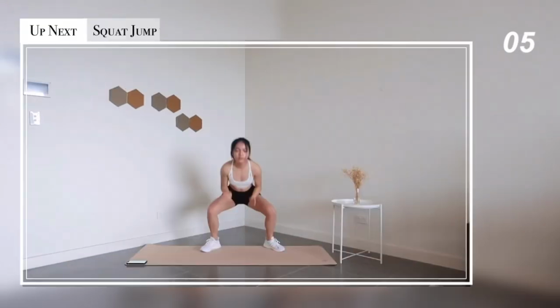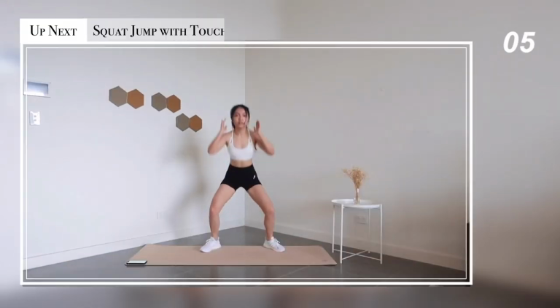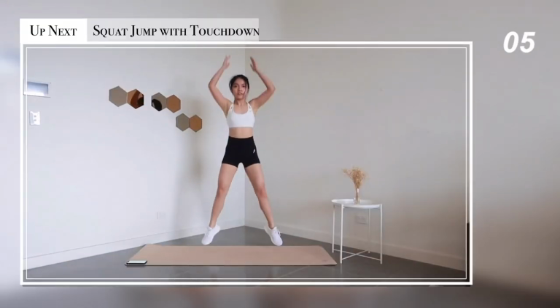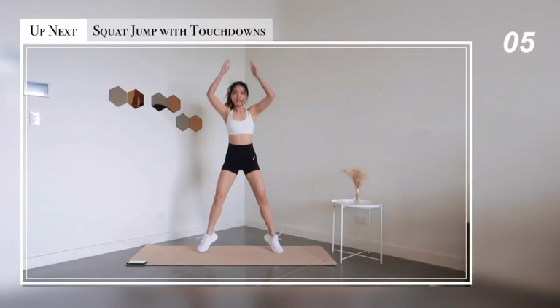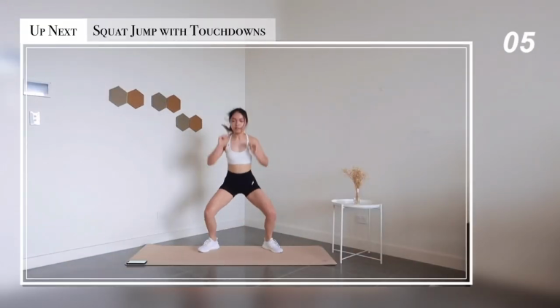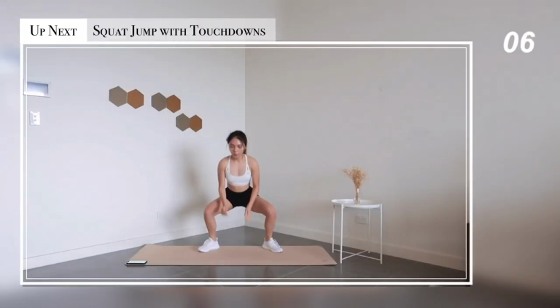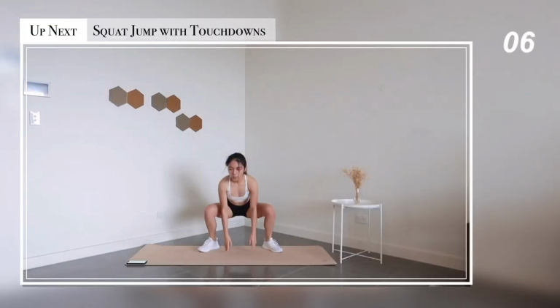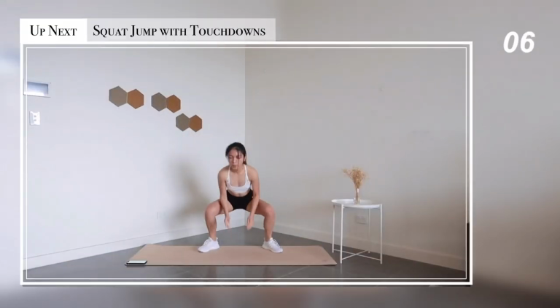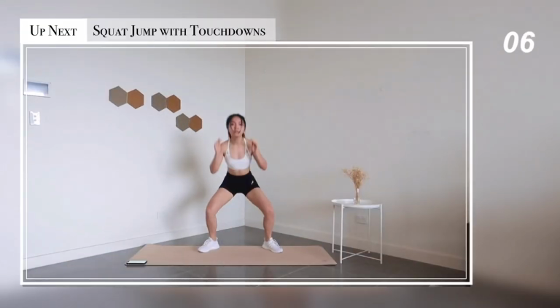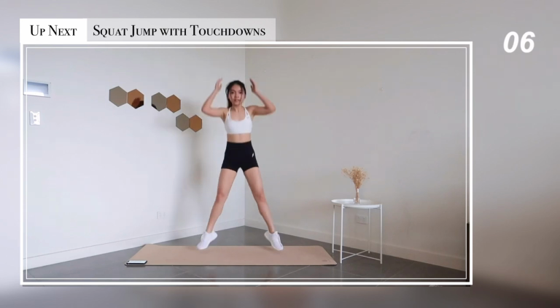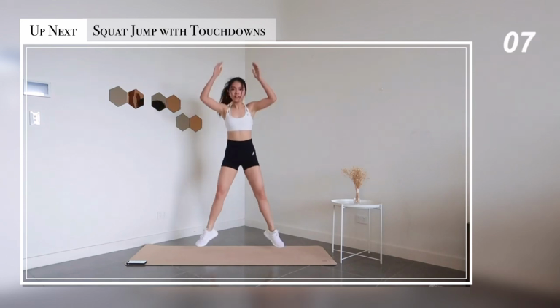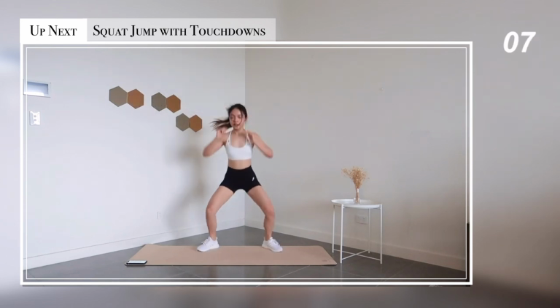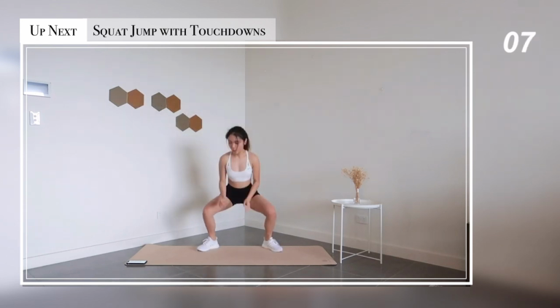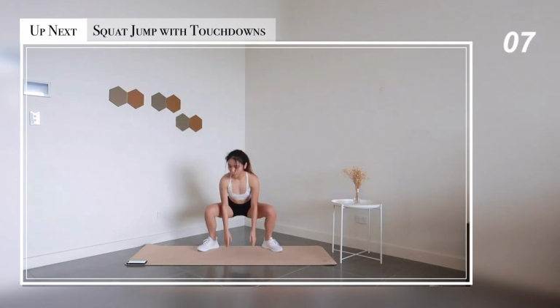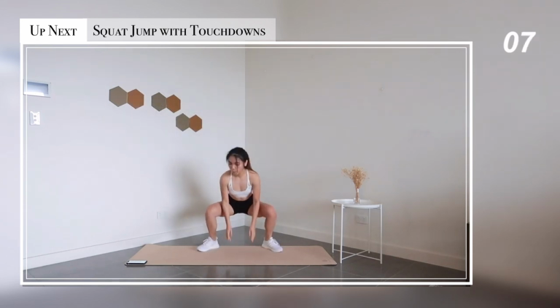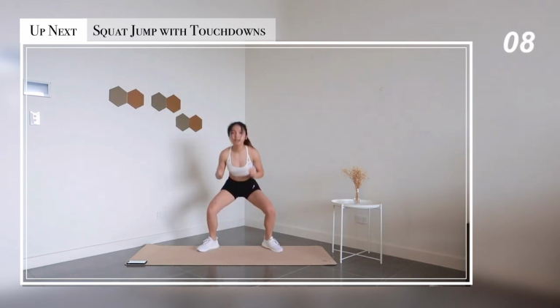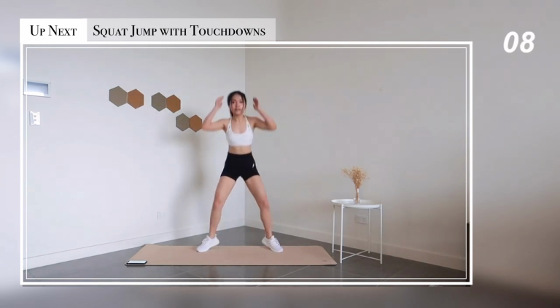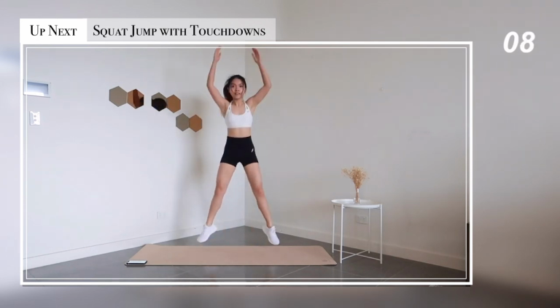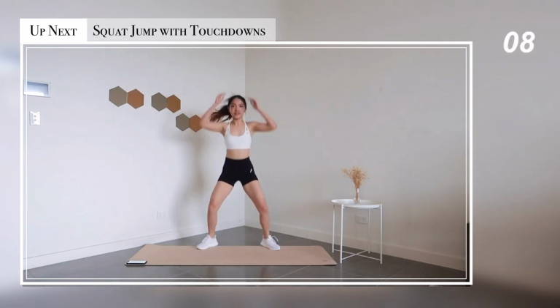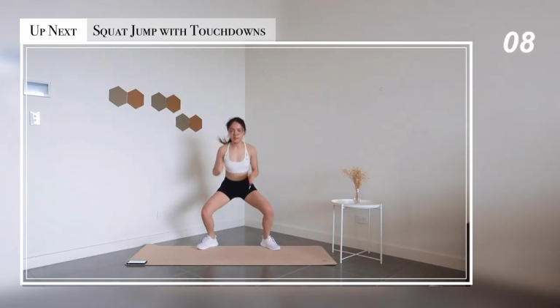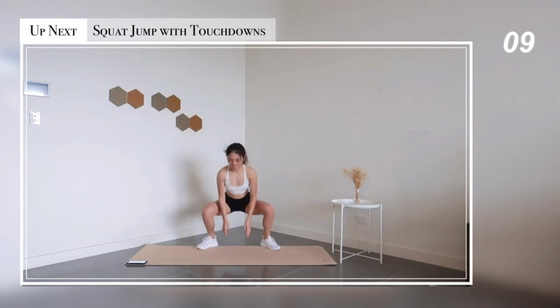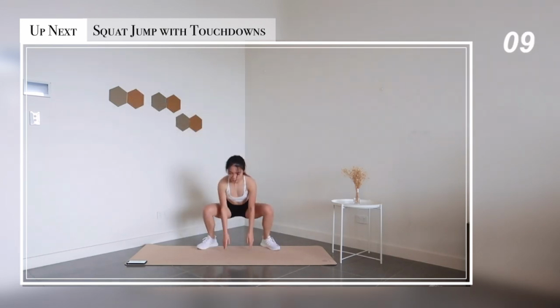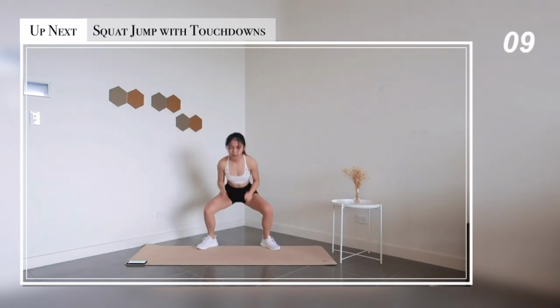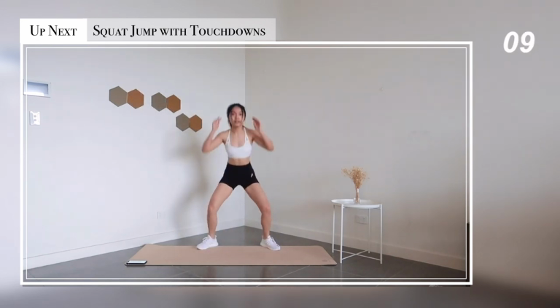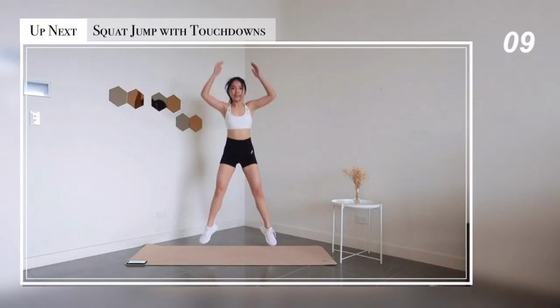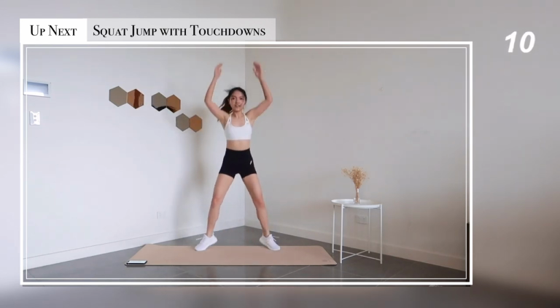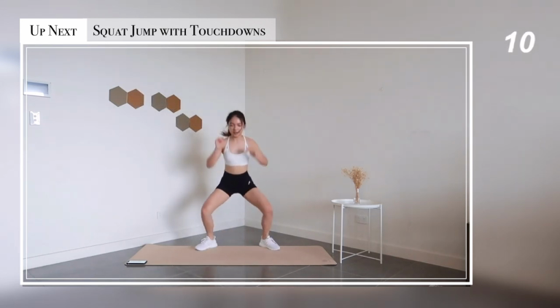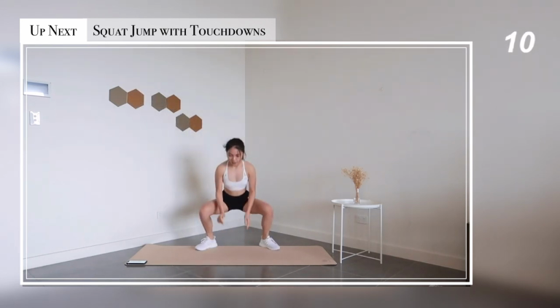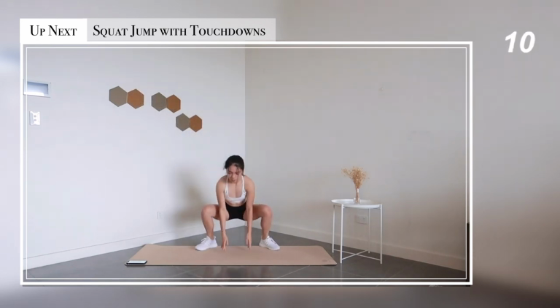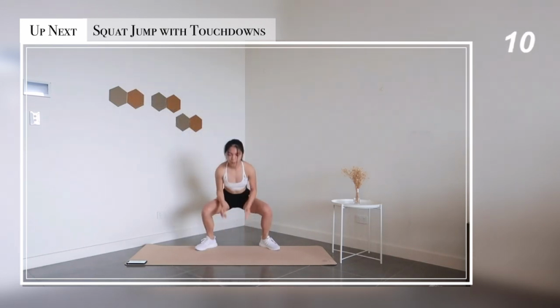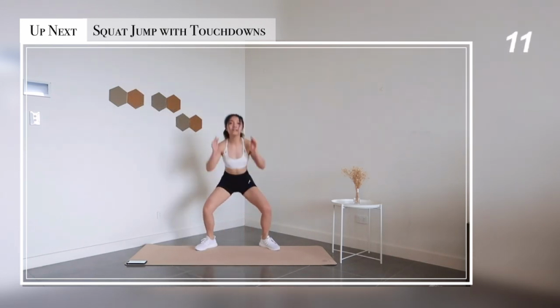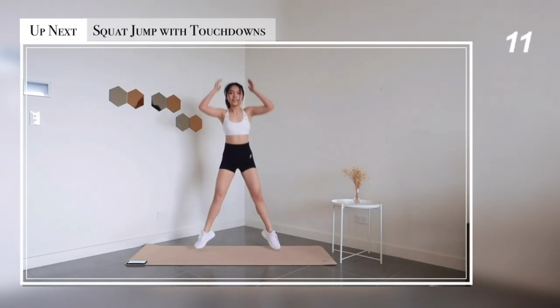Okay, so we're halfway through the workout. Next exercise: squat jumps with touchdowns.